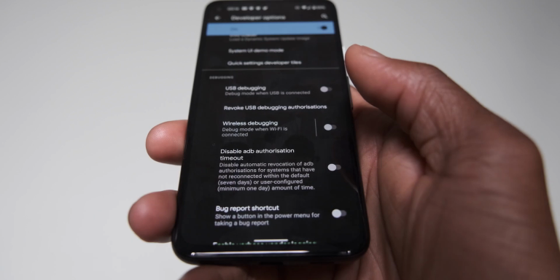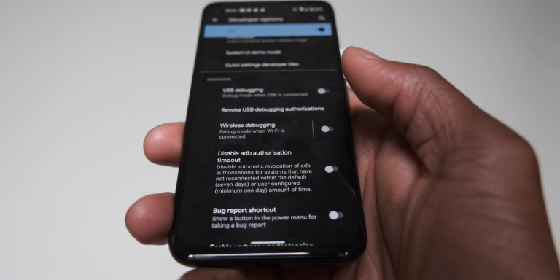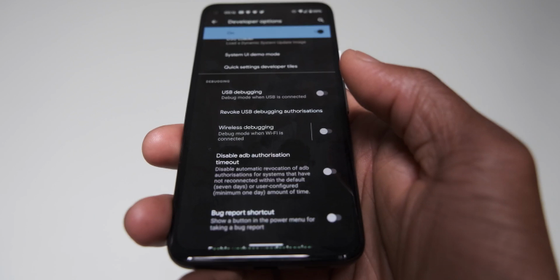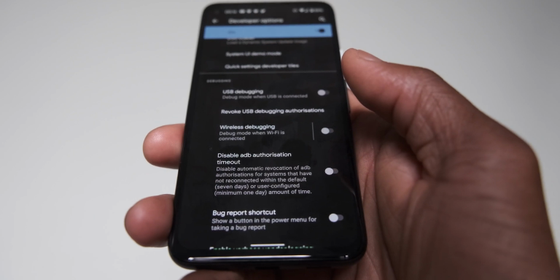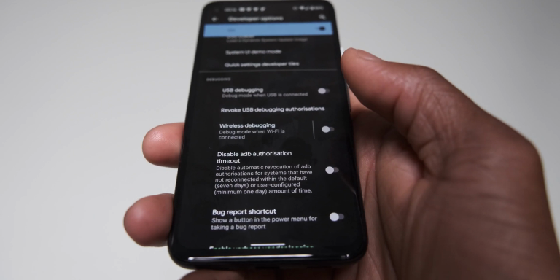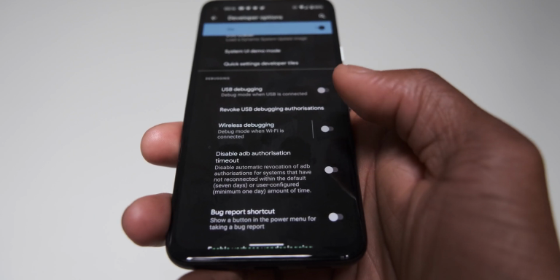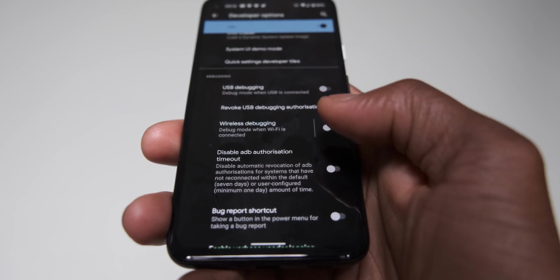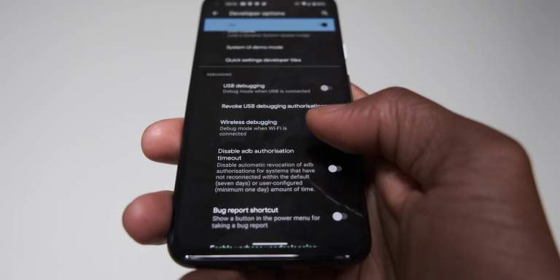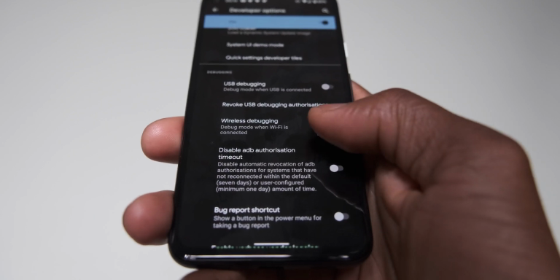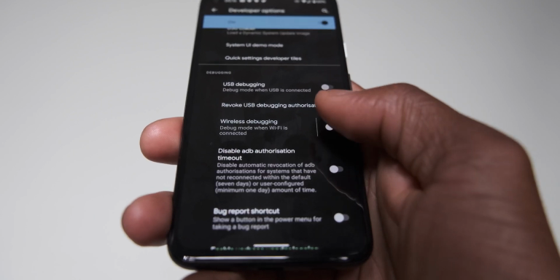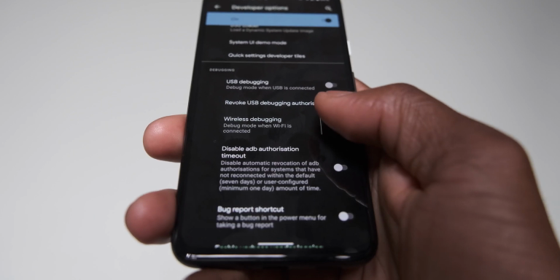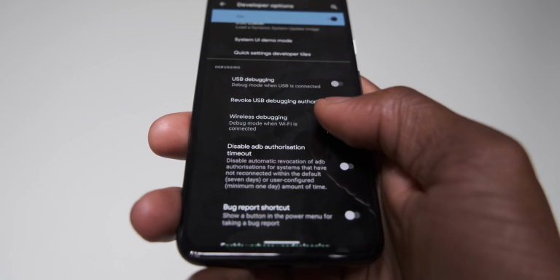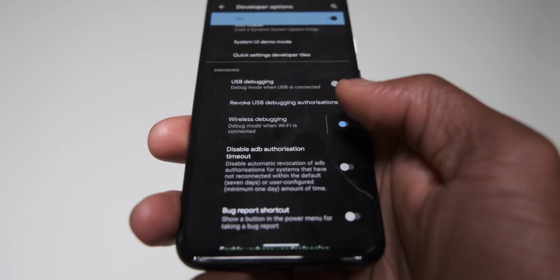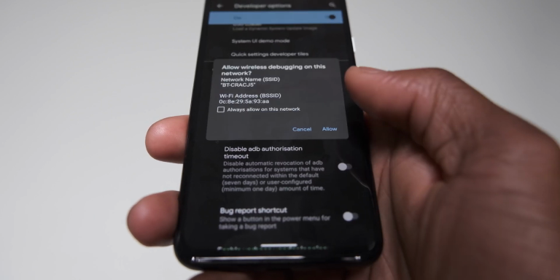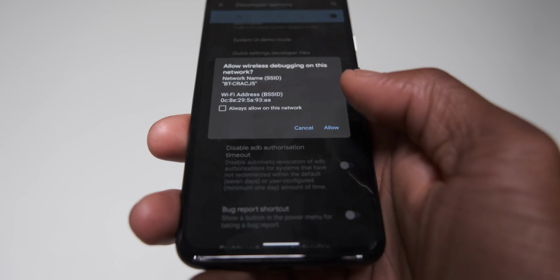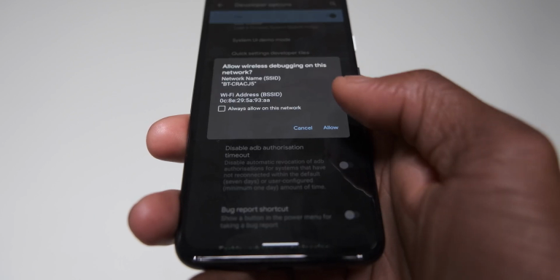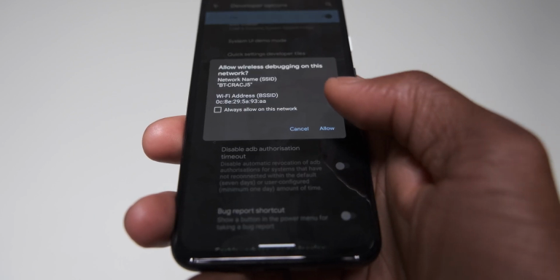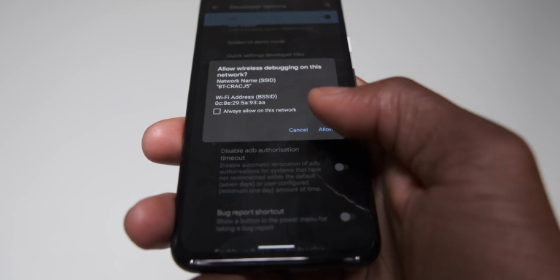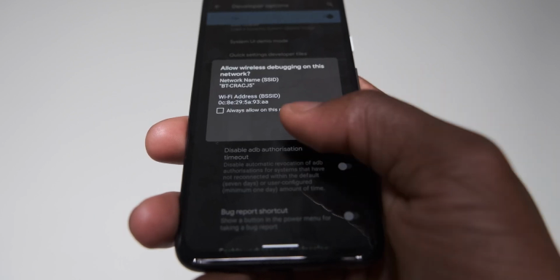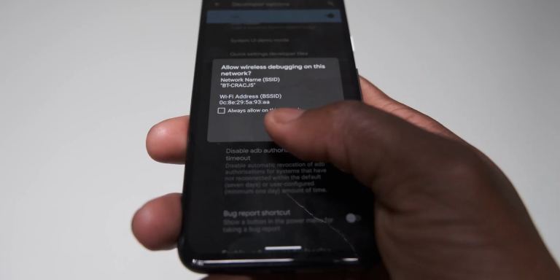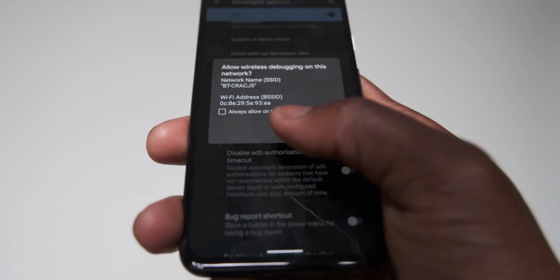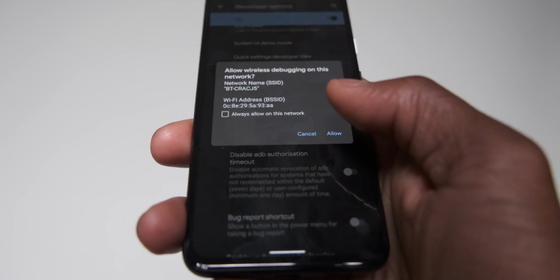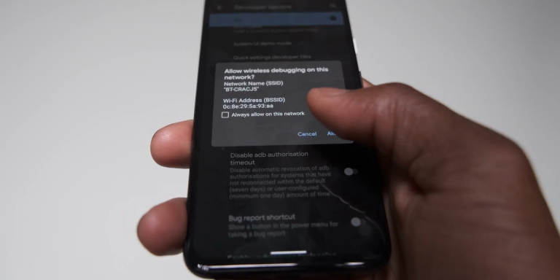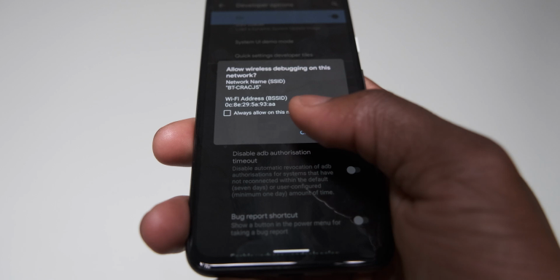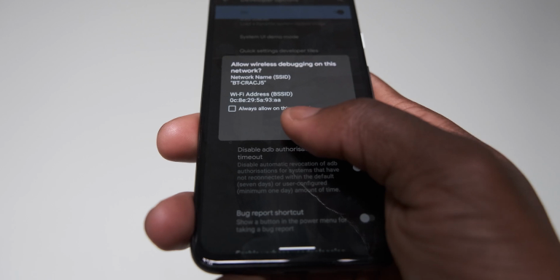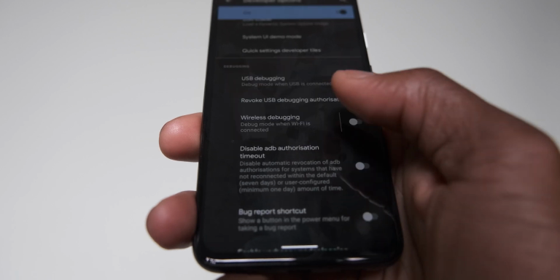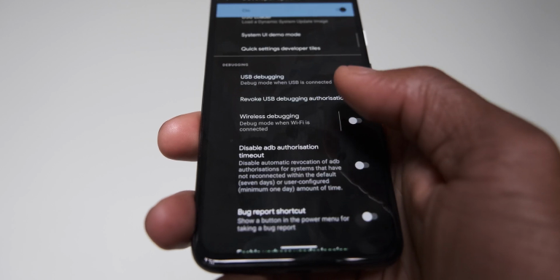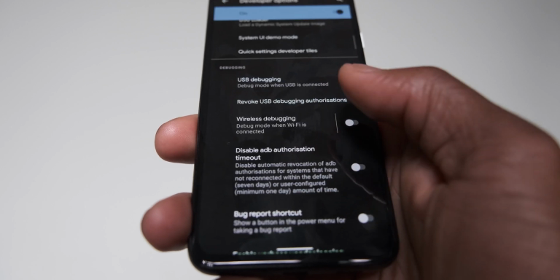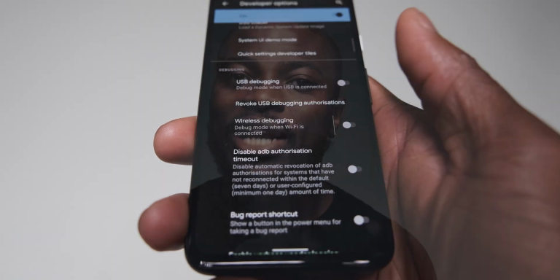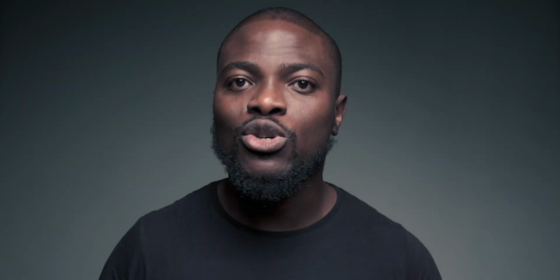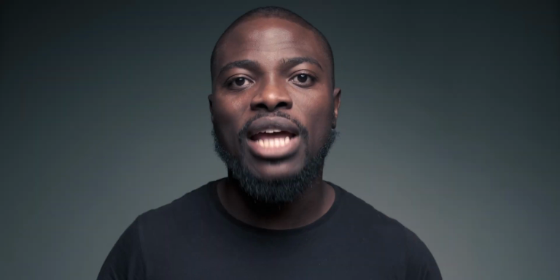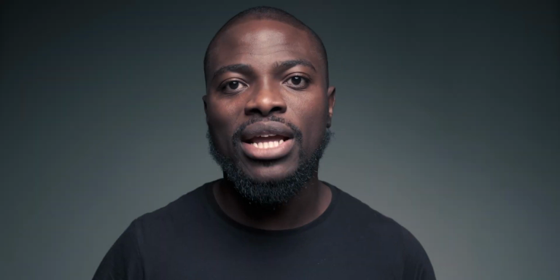Wireless debugging can be enabled within the developer options, allowing you to connect your device without plugging it into your PC or laptop directly.